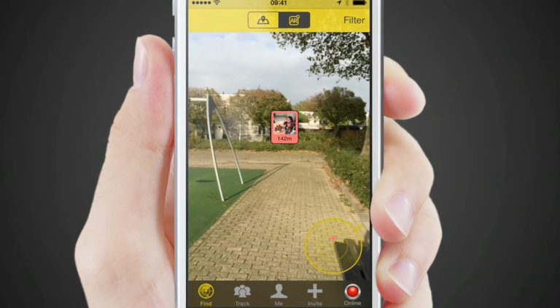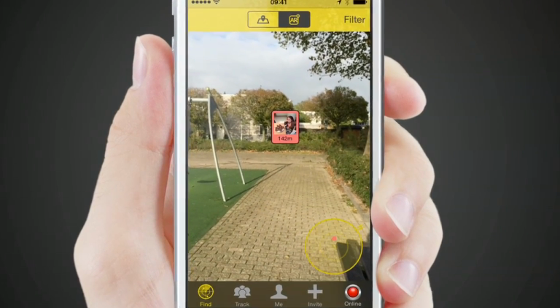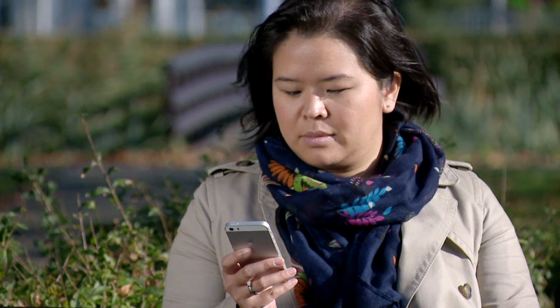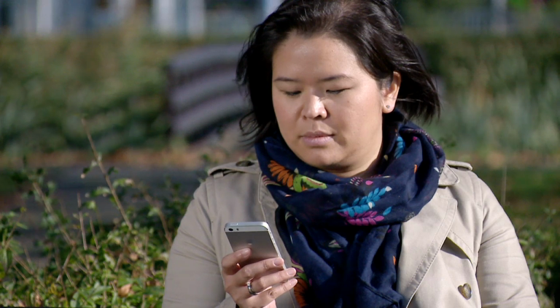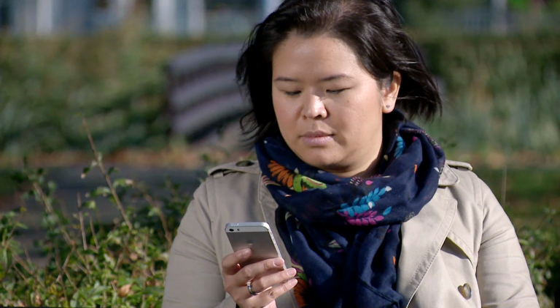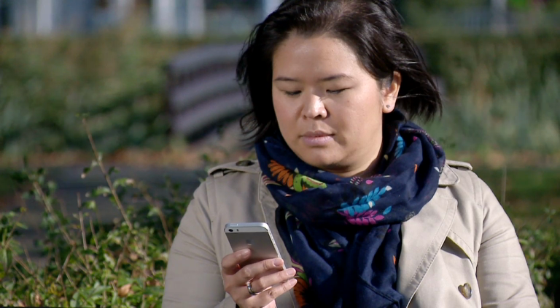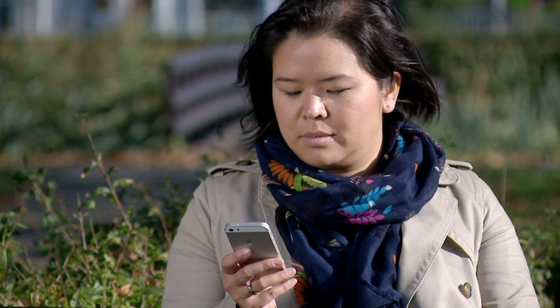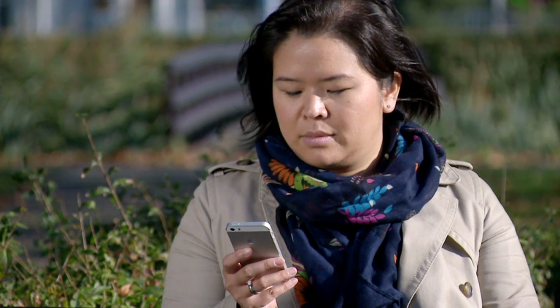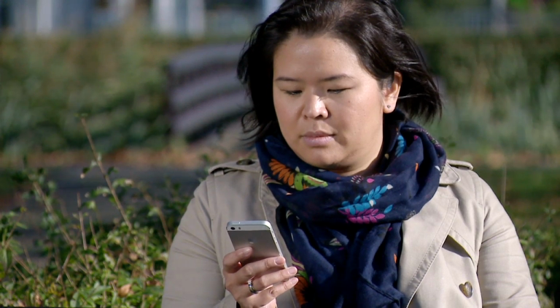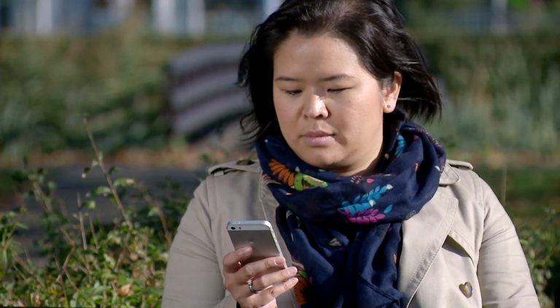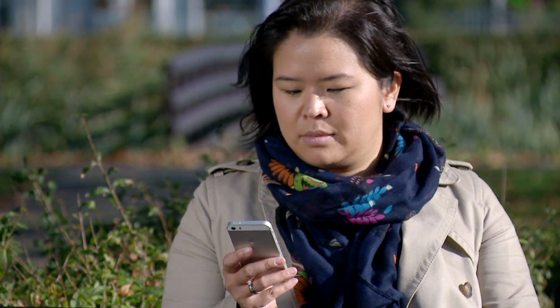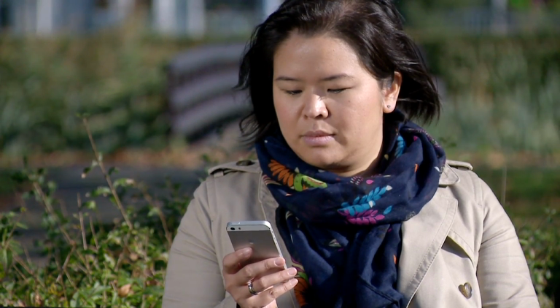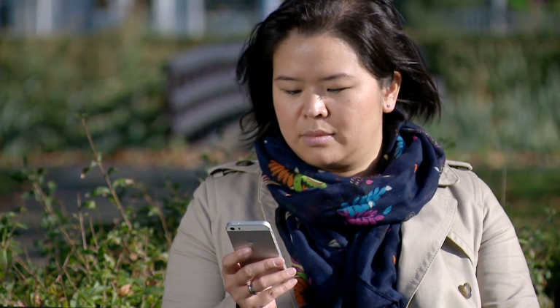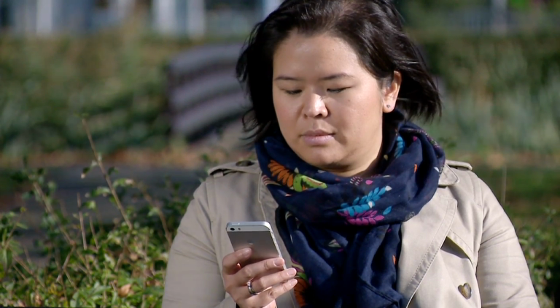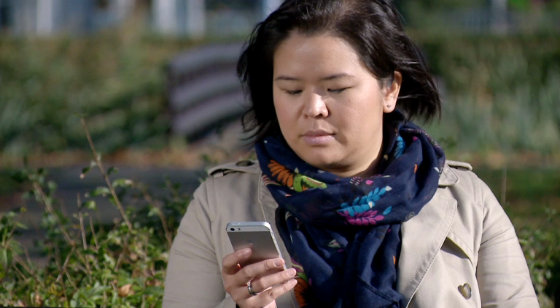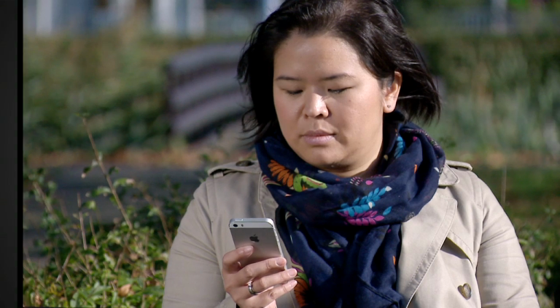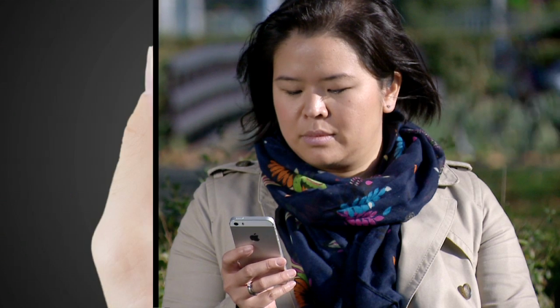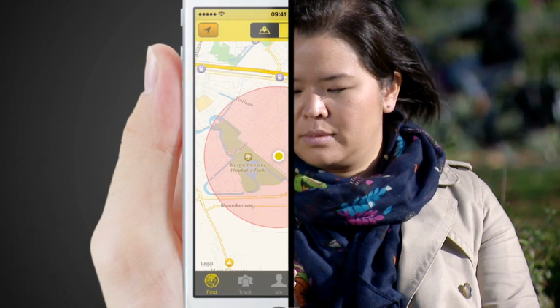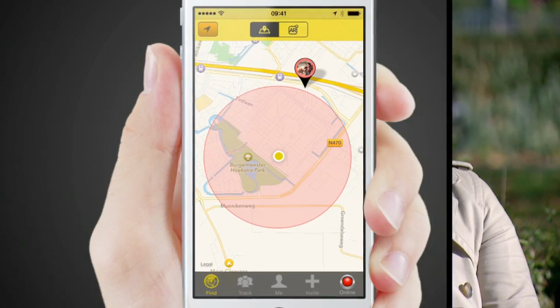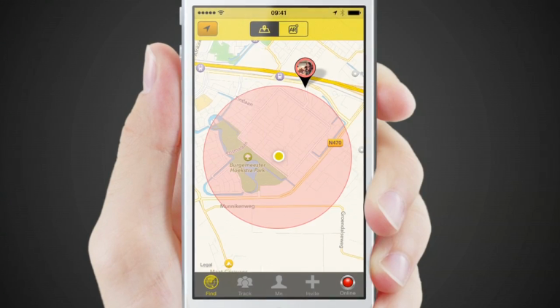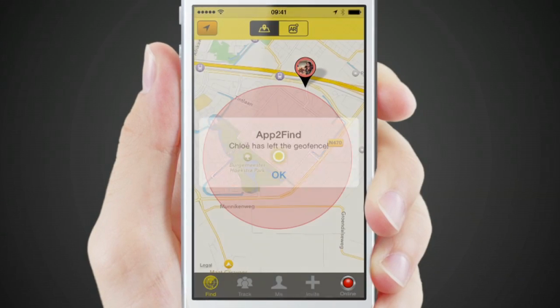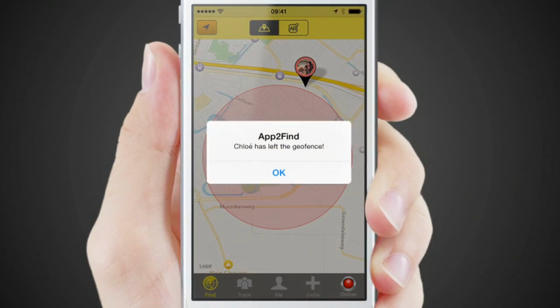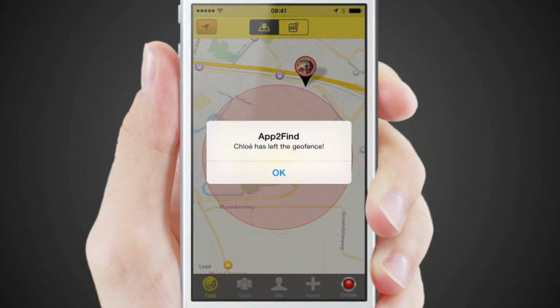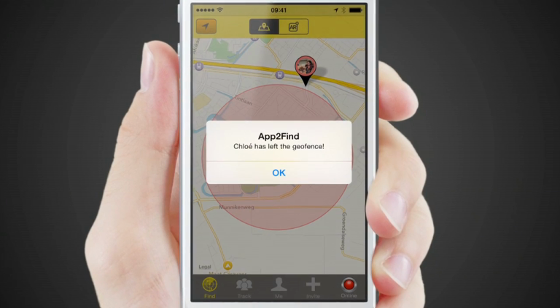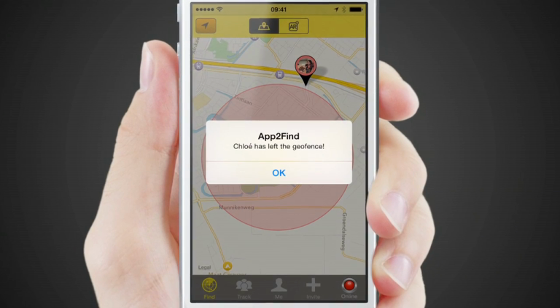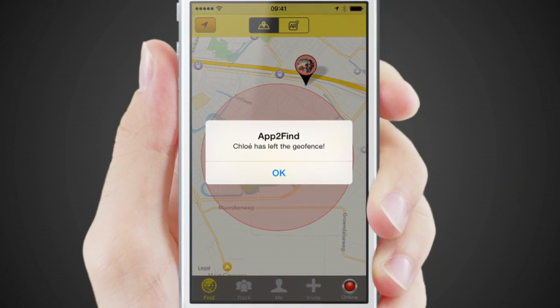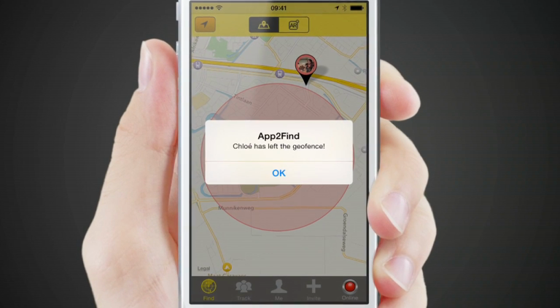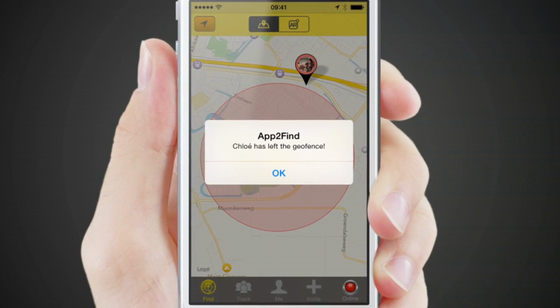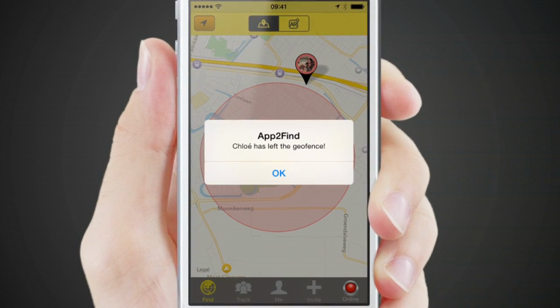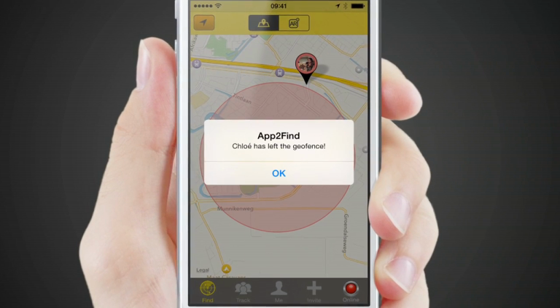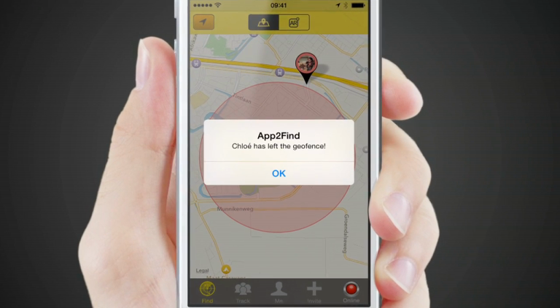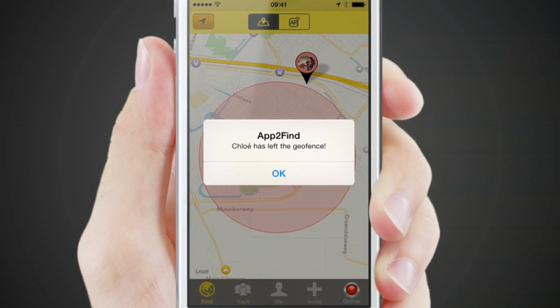The geofence option simply creates a marked area, and you'll receive an alert on your phone when your child leaves this particular area.